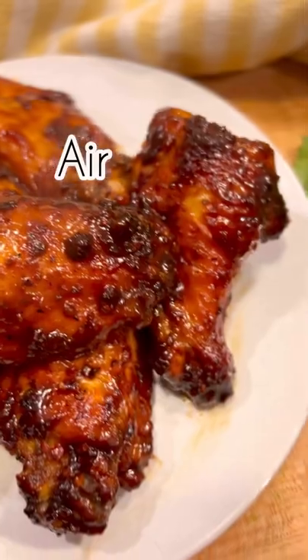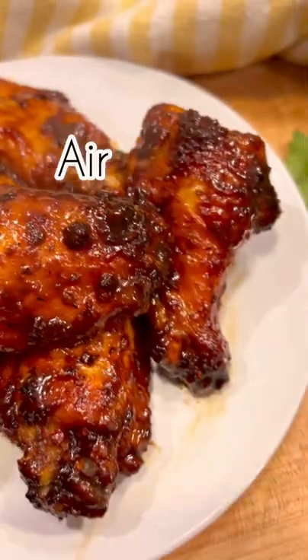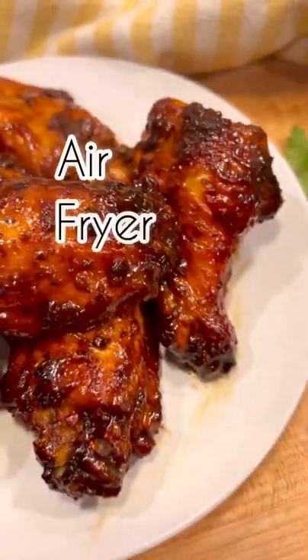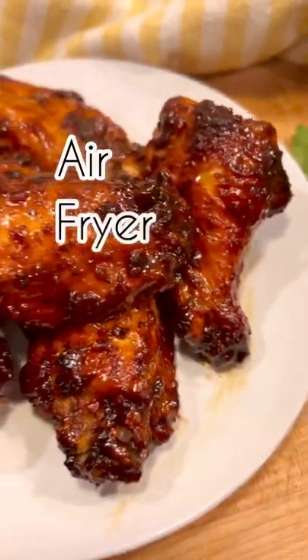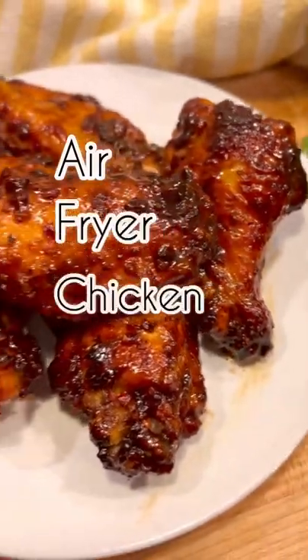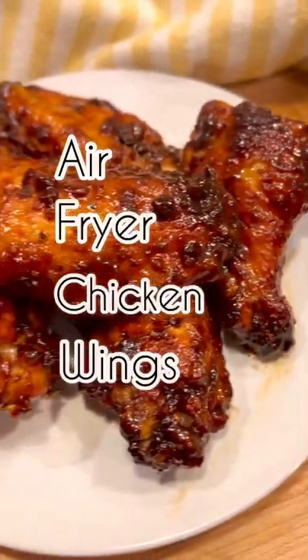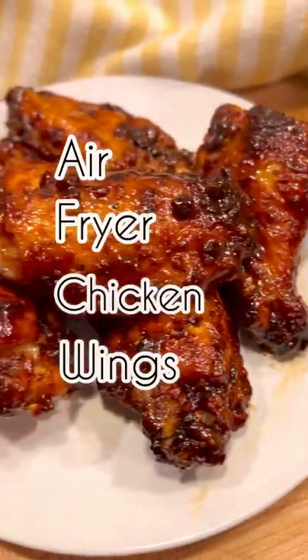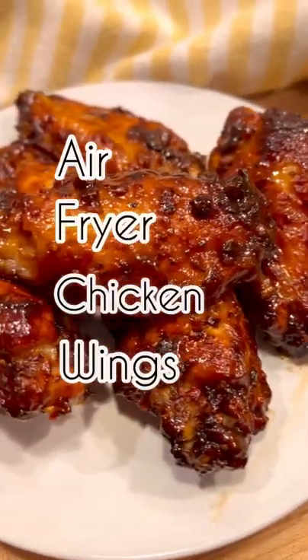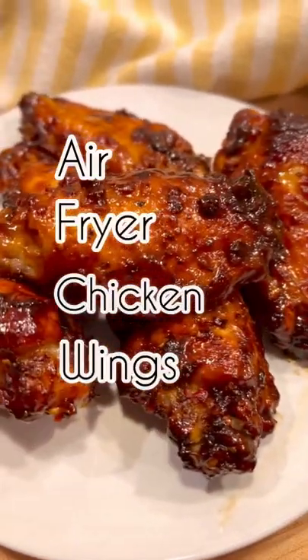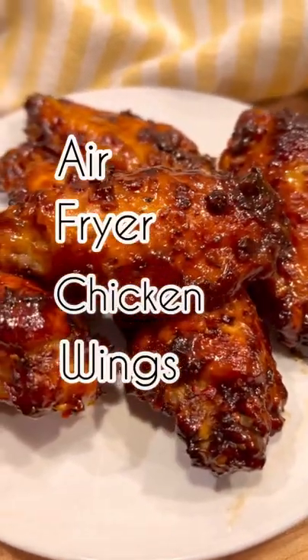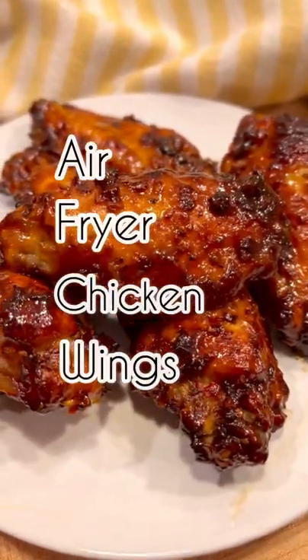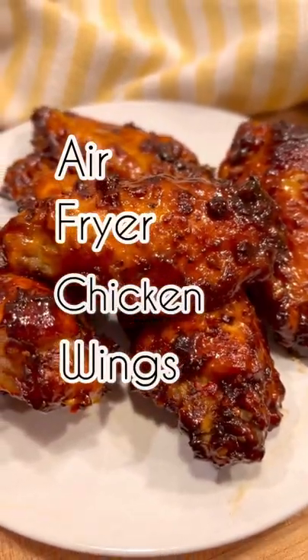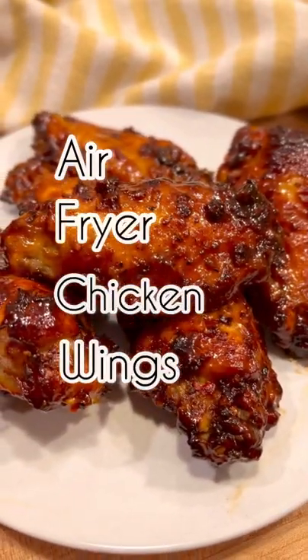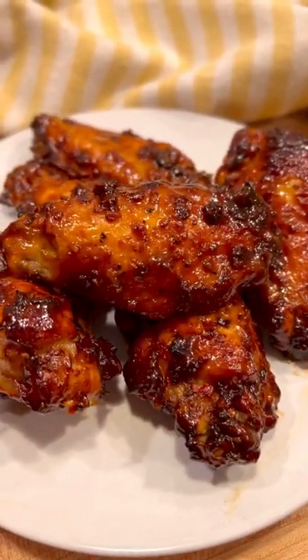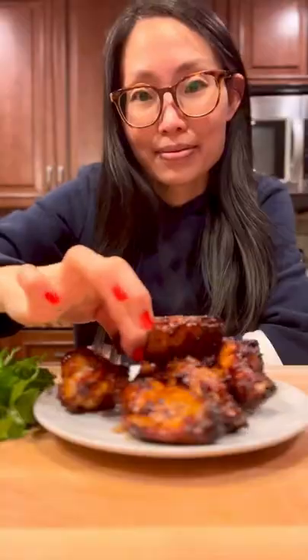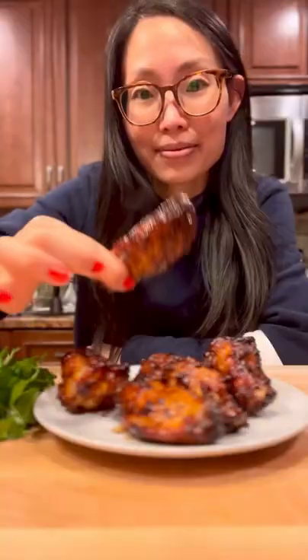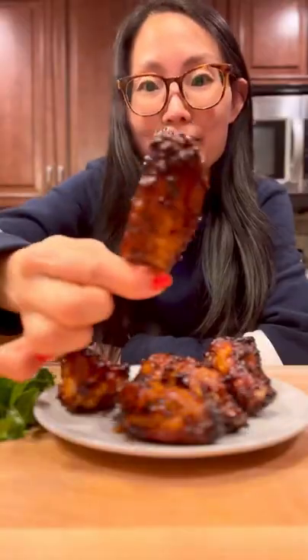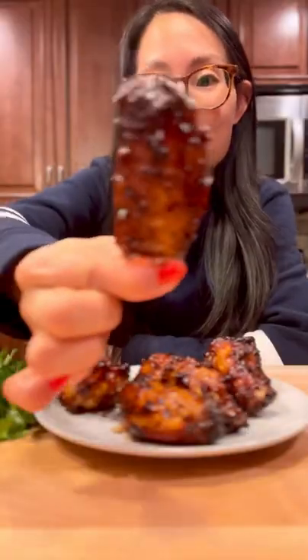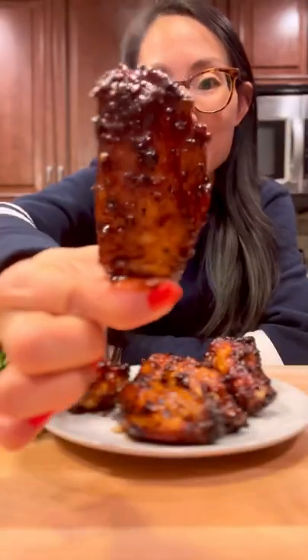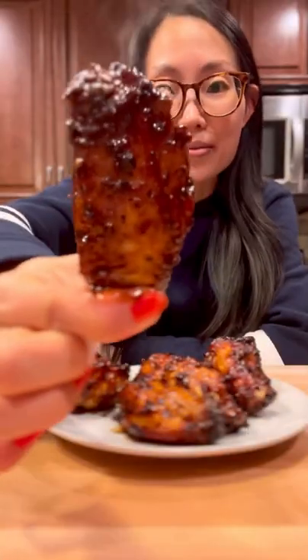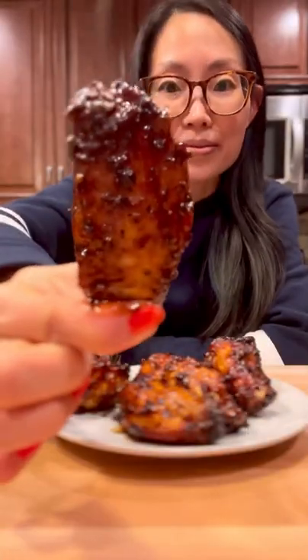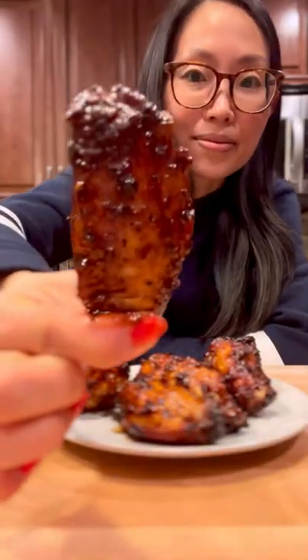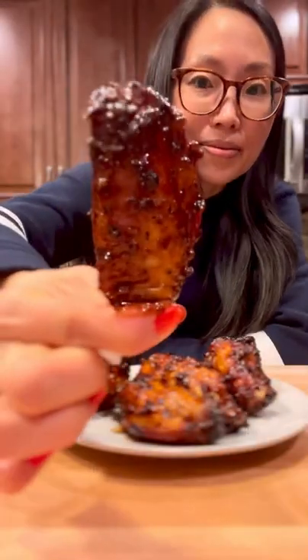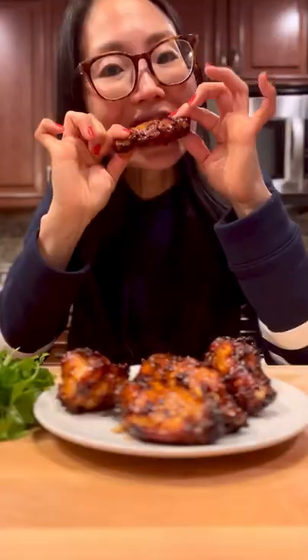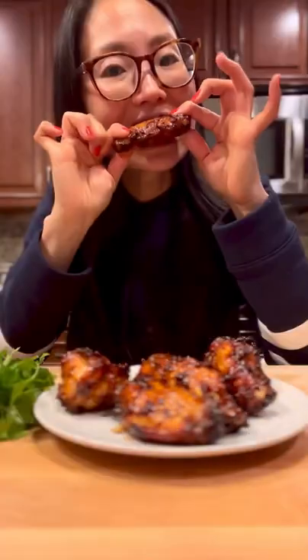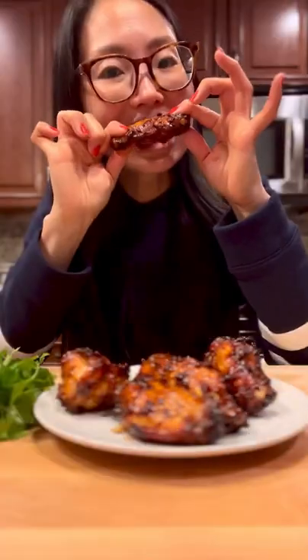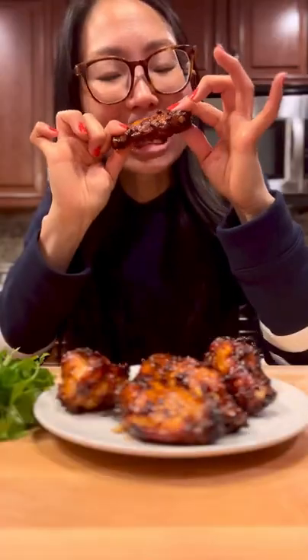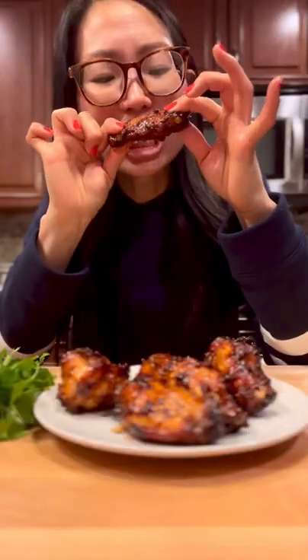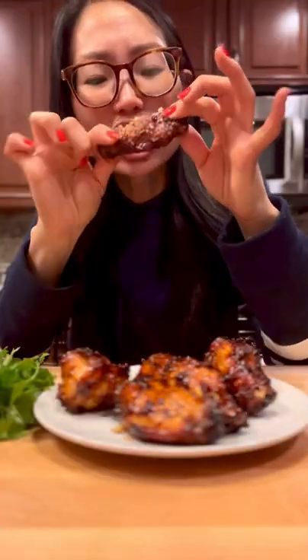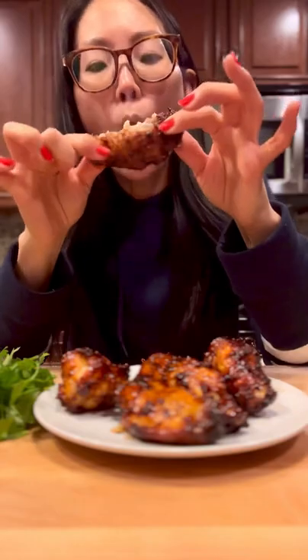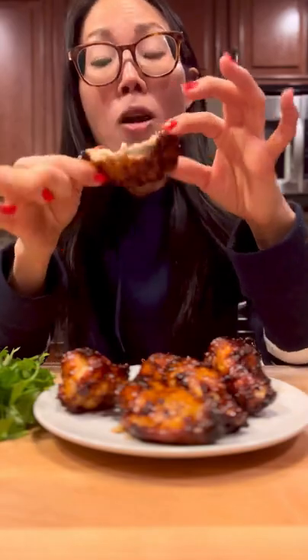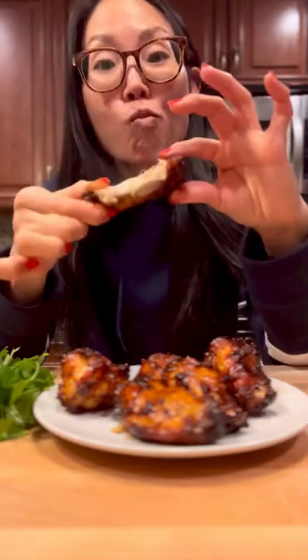Making chicken wings in the air fryer today and it couldn't be easier. It's so good. You're definitely going to want to make this.